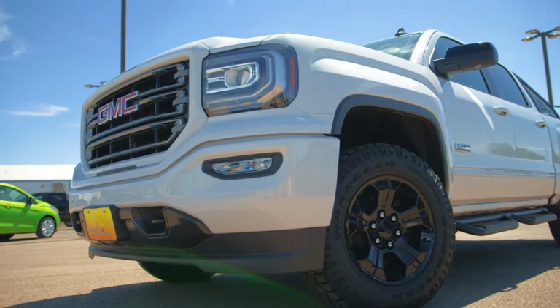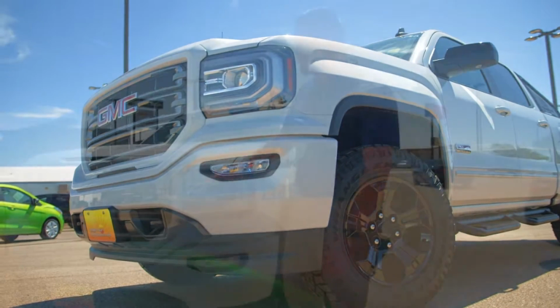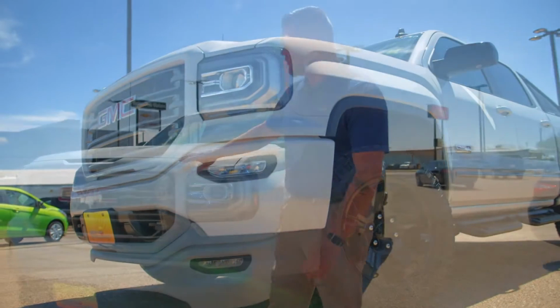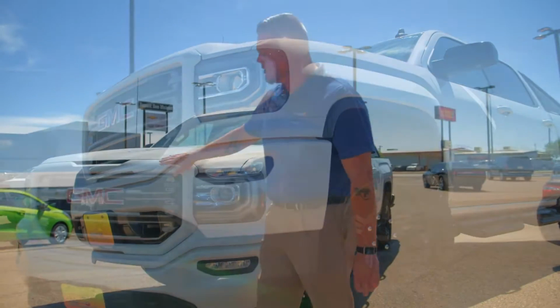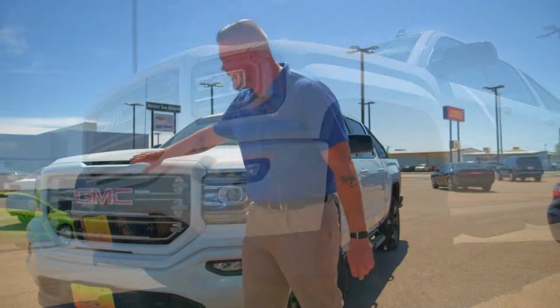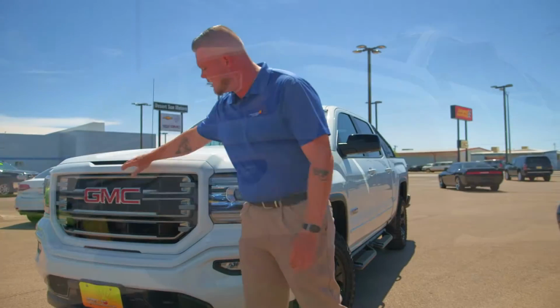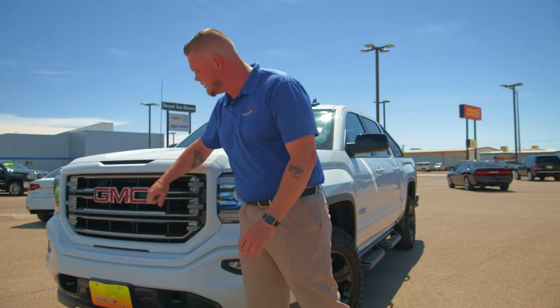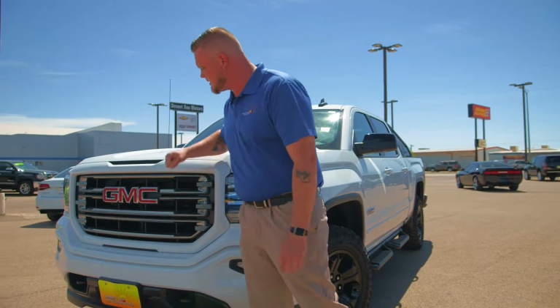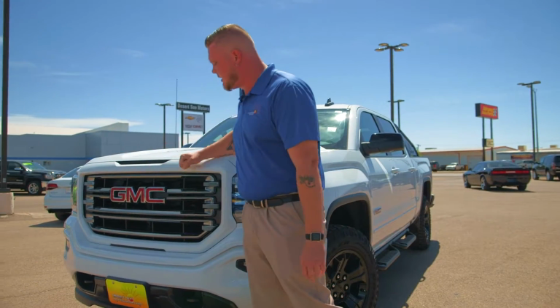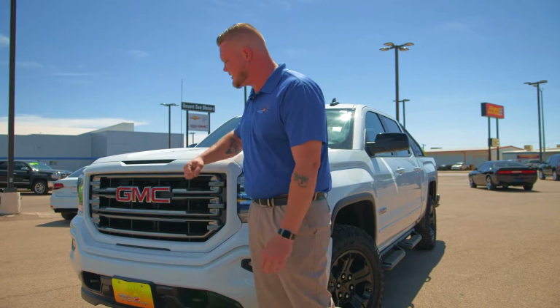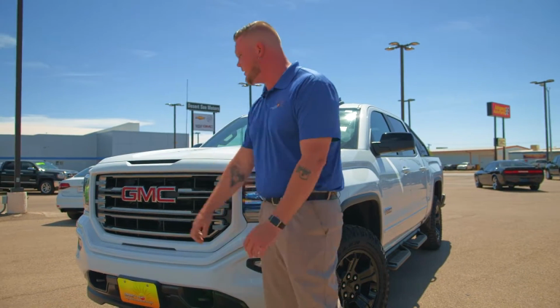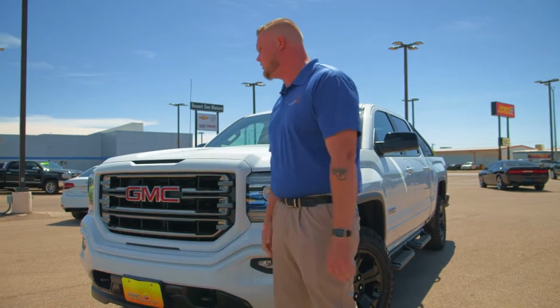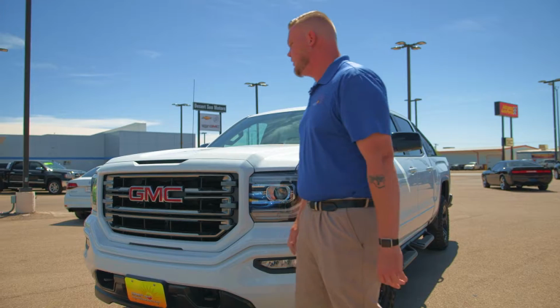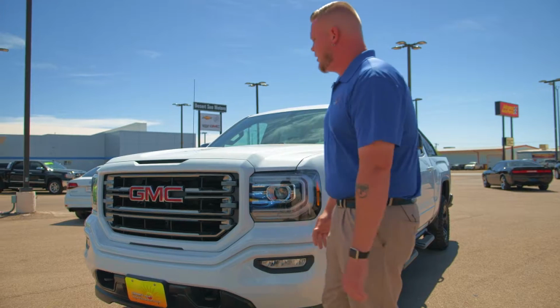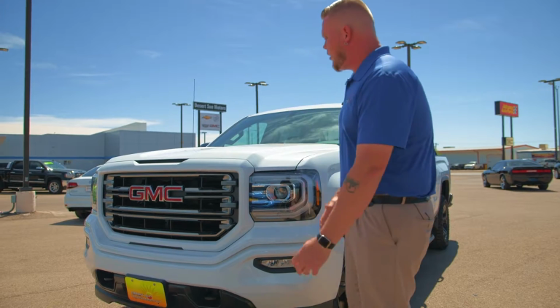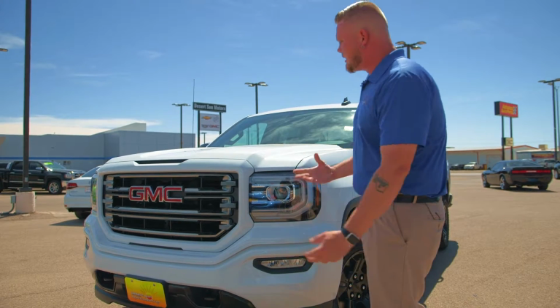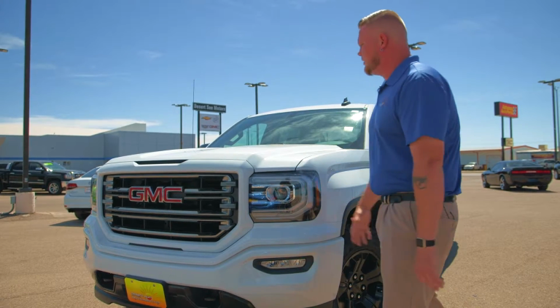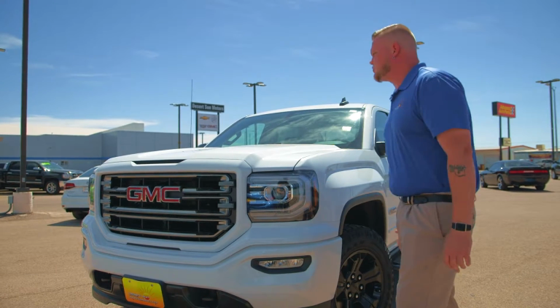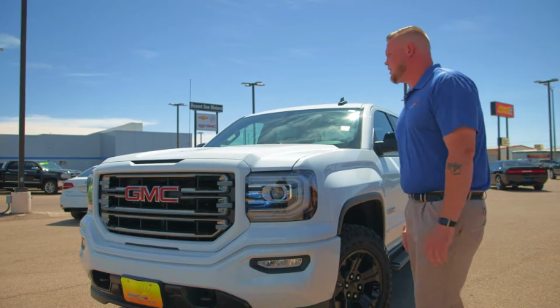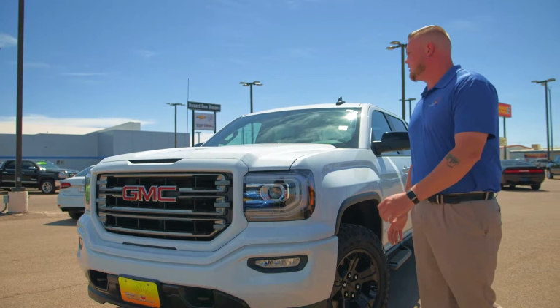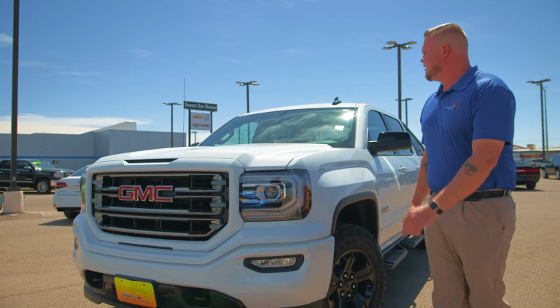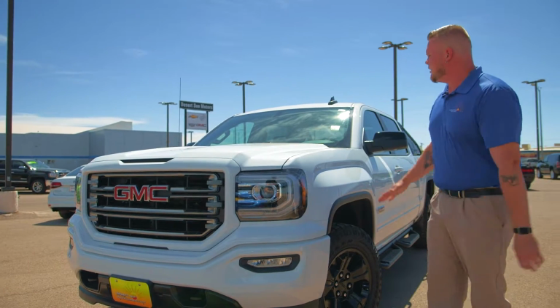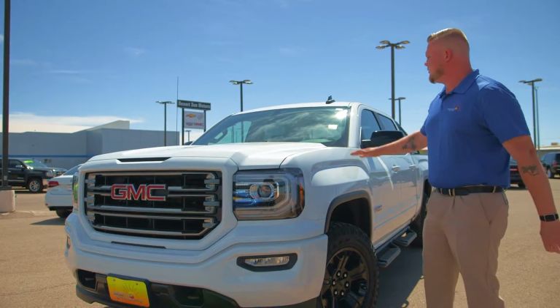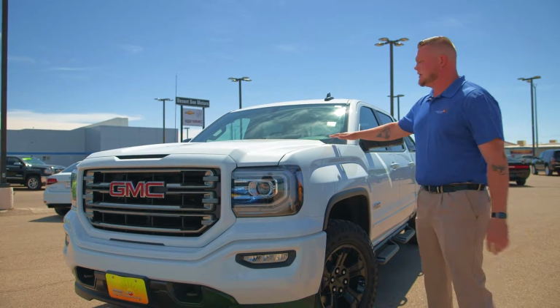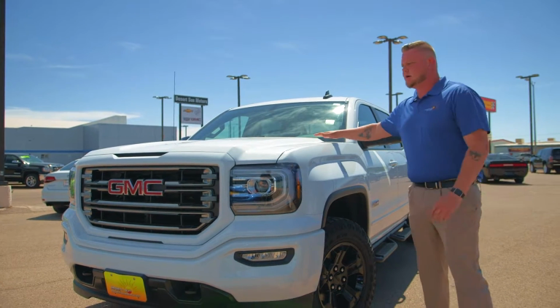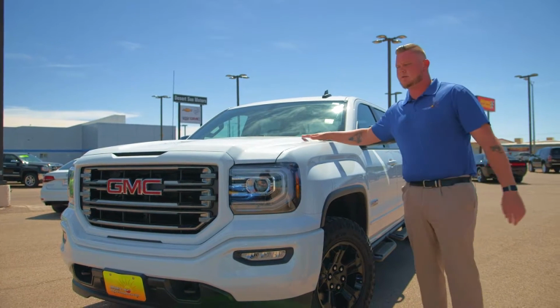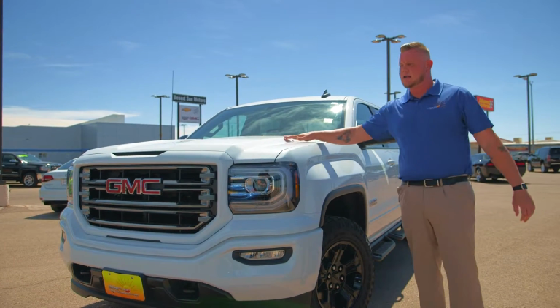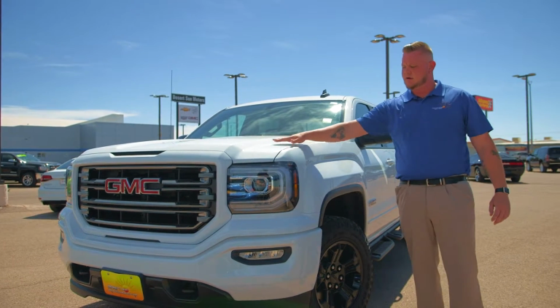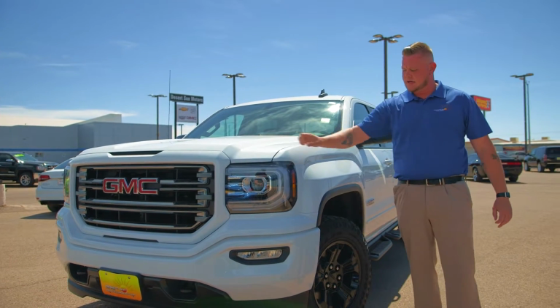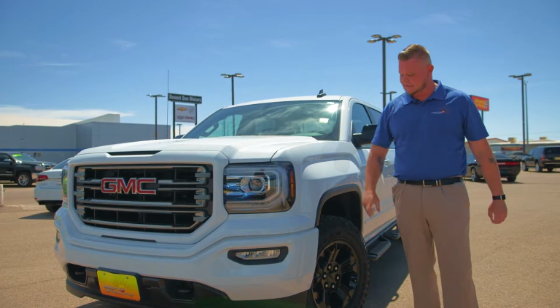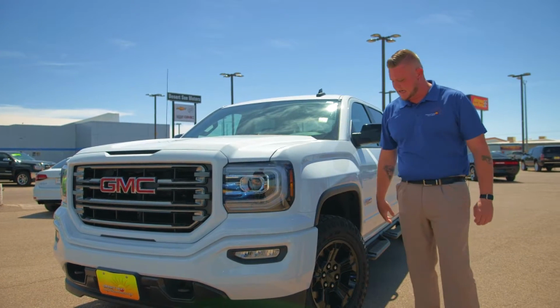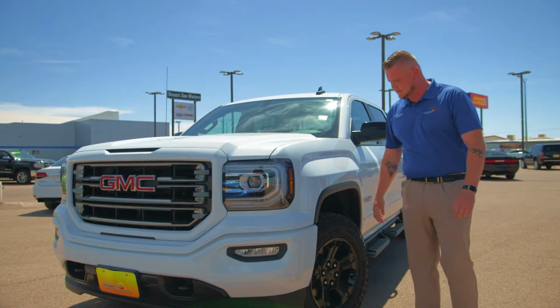Got a beautiful grill right here, nice tough exterior, awesome looking truck. Love the way they did the hood right here — nice slants.